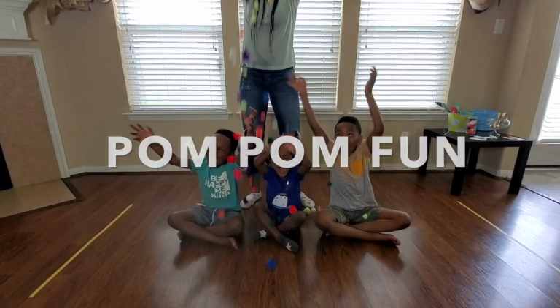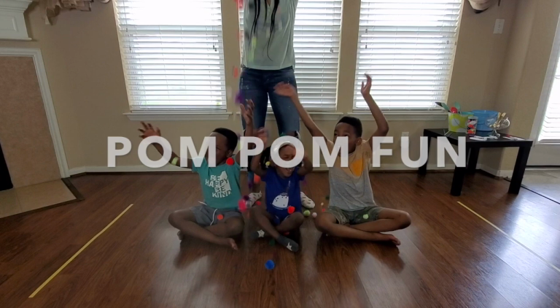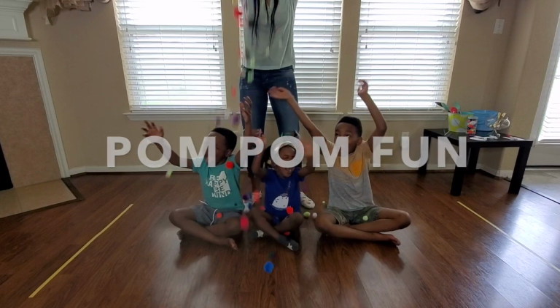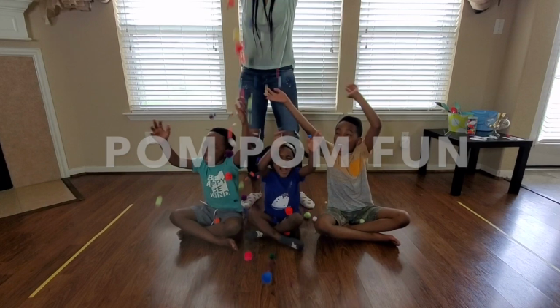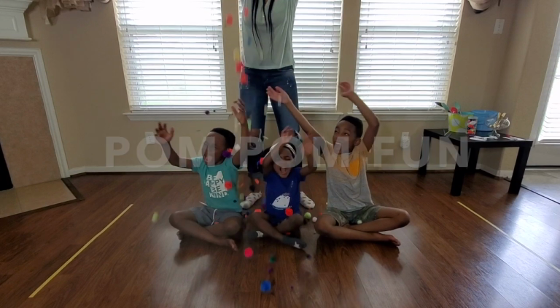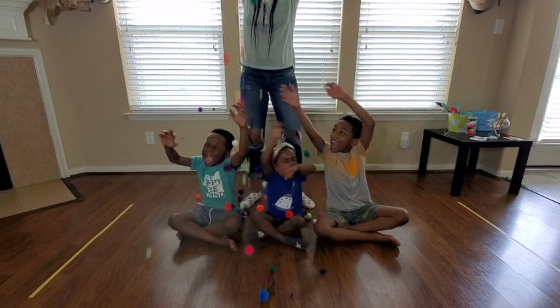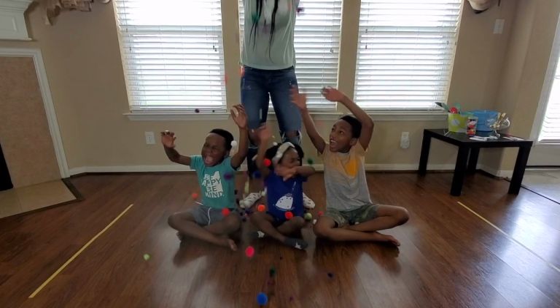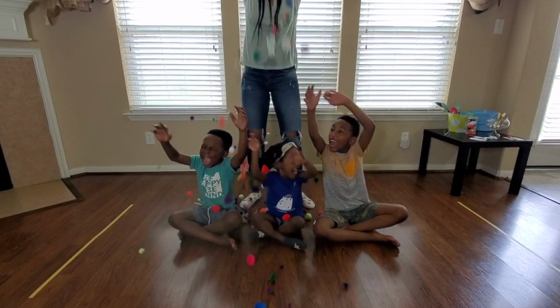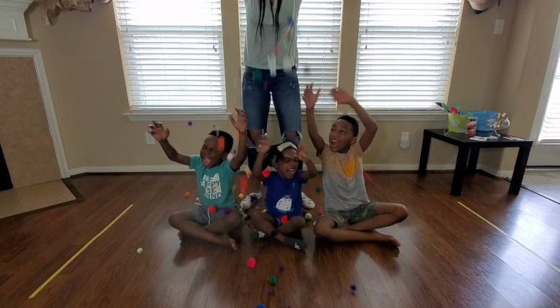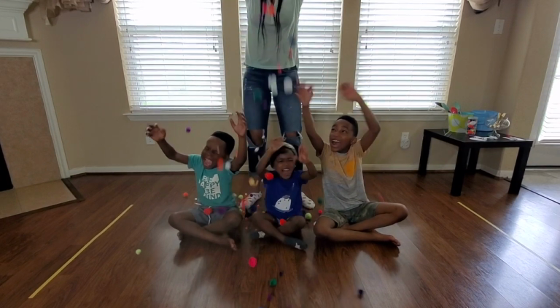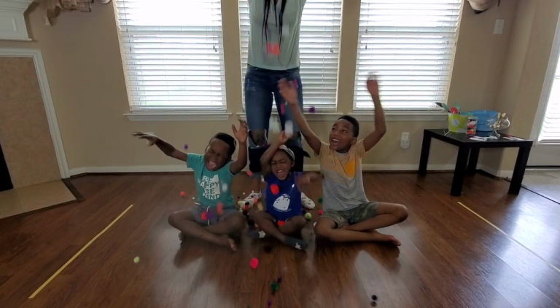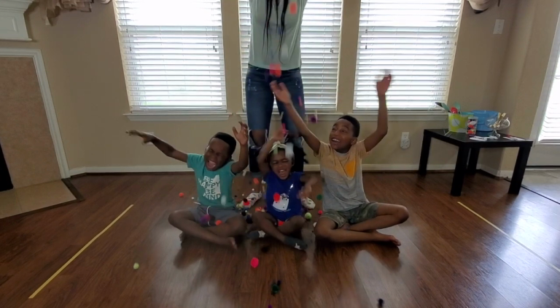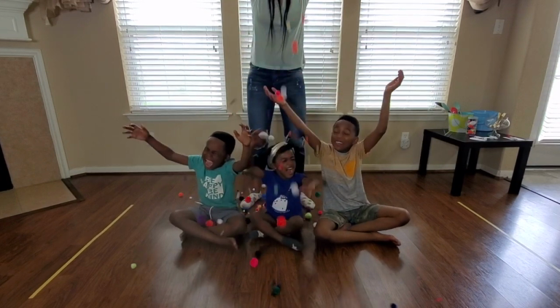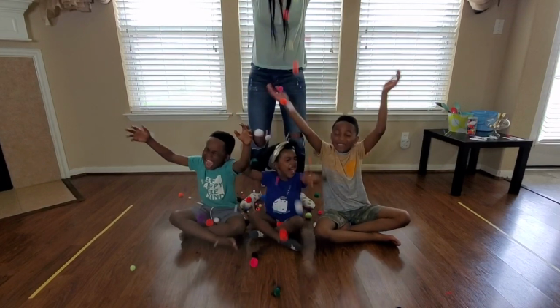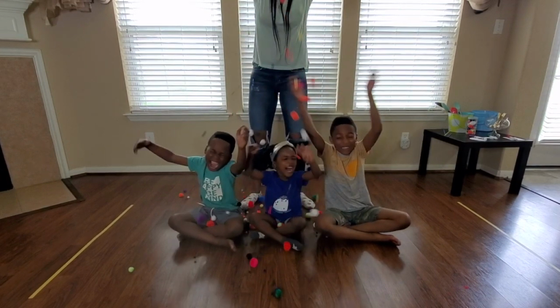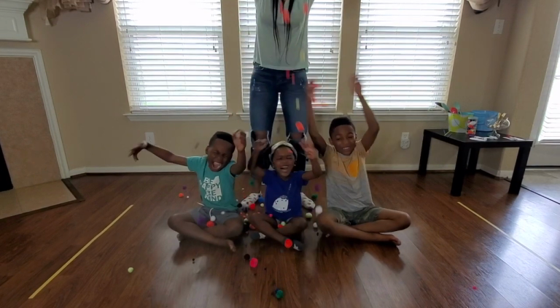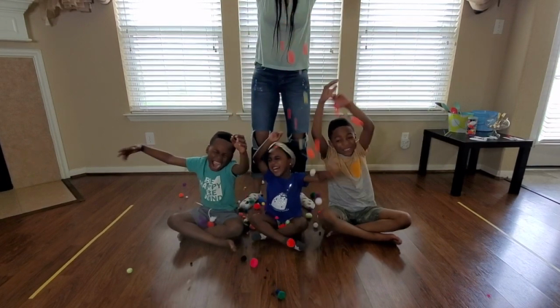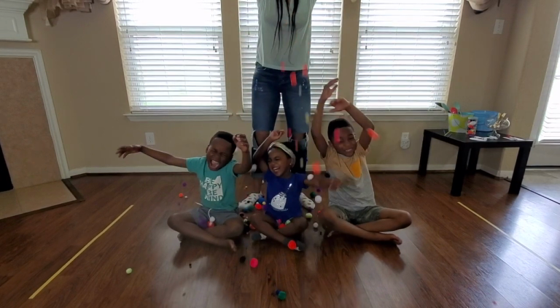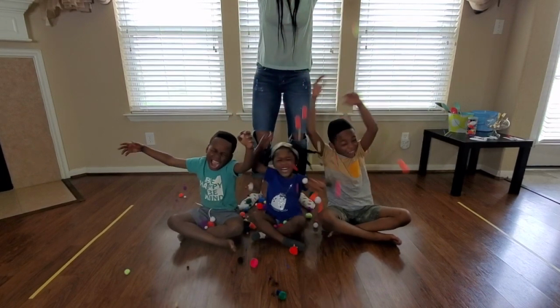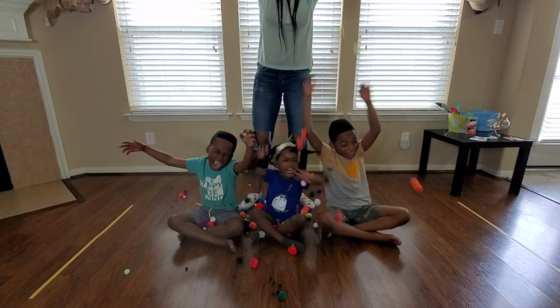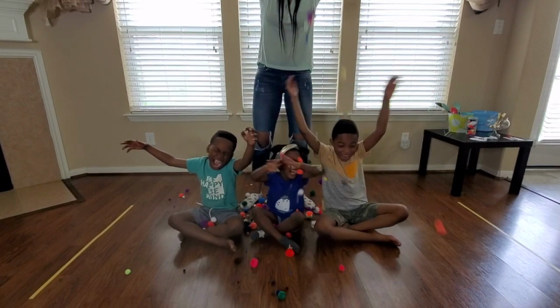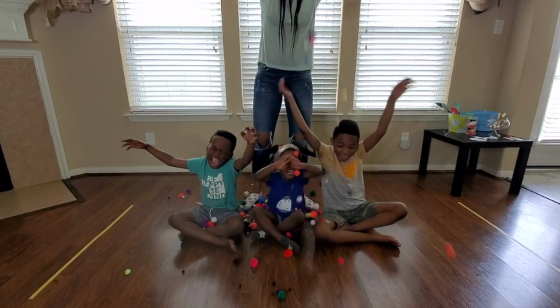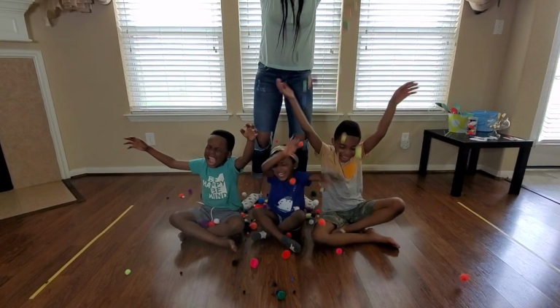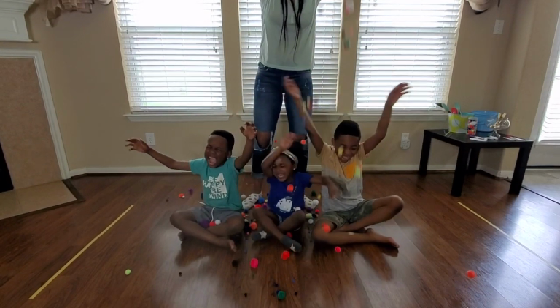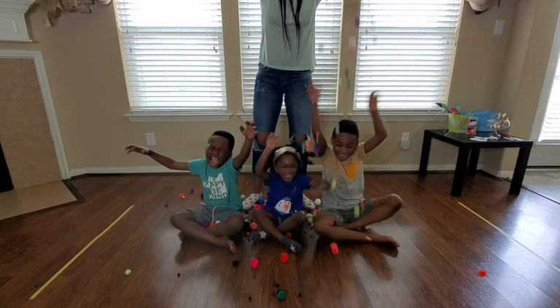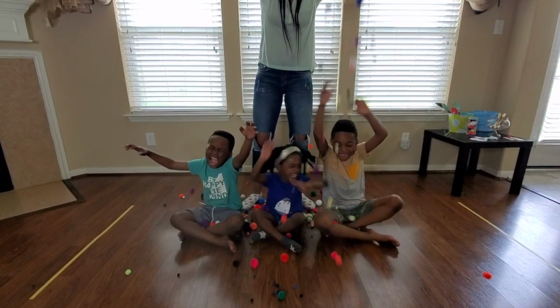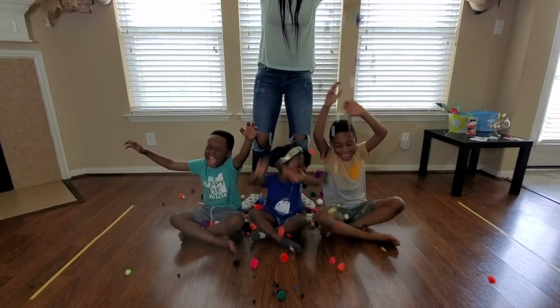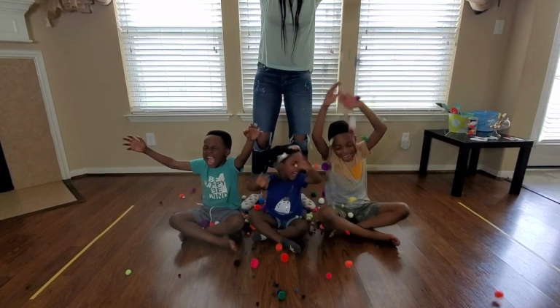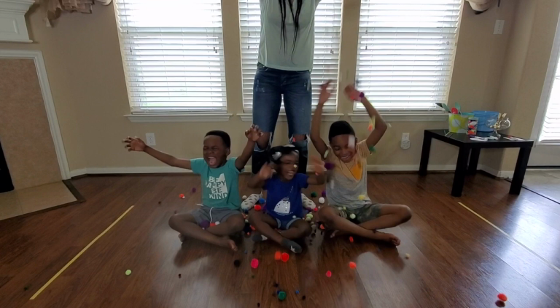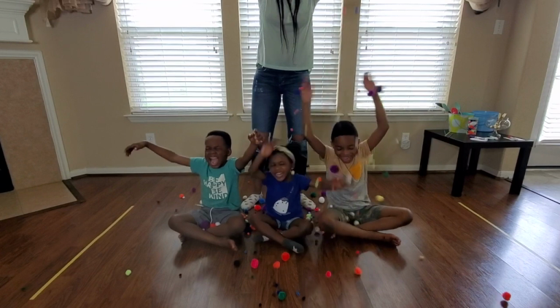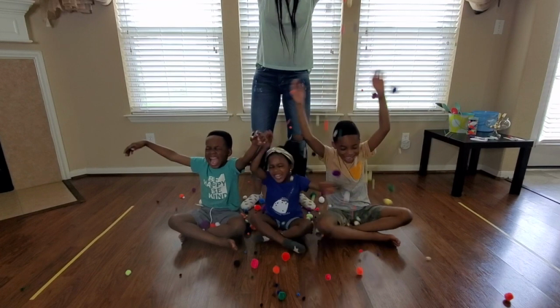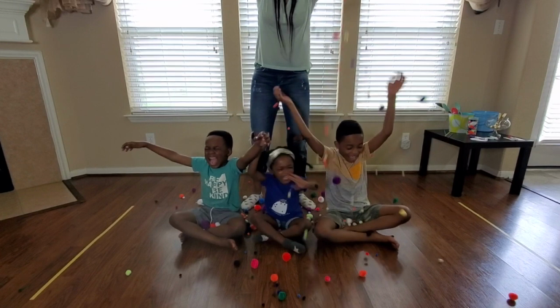Welcome to Pompom Fun with the Iguatus. We've got a few games we'd like to show you. Let's play.